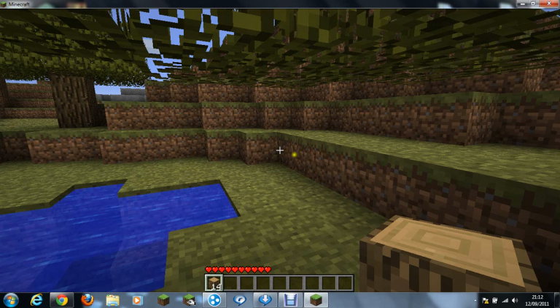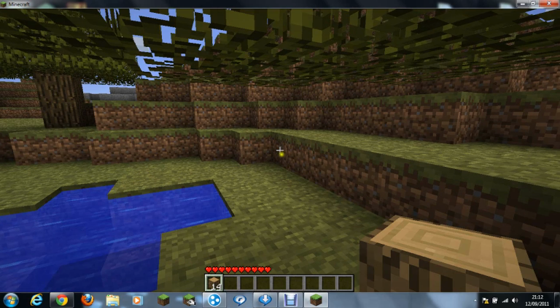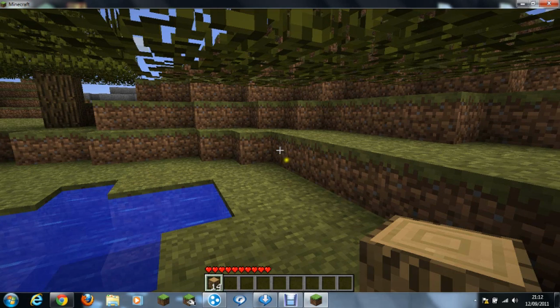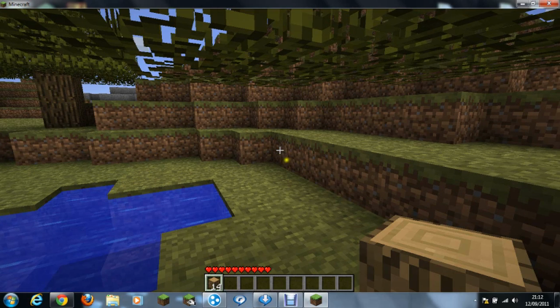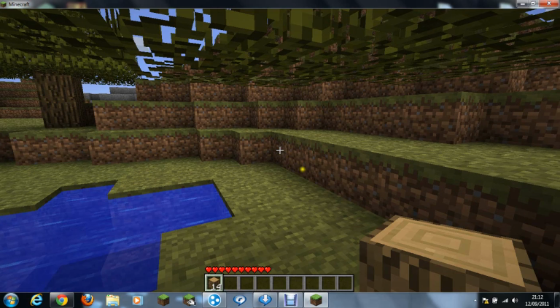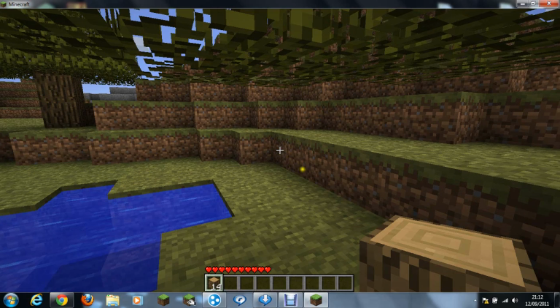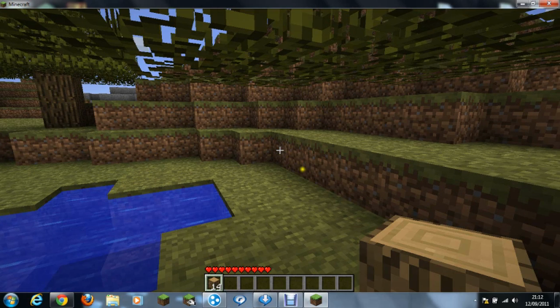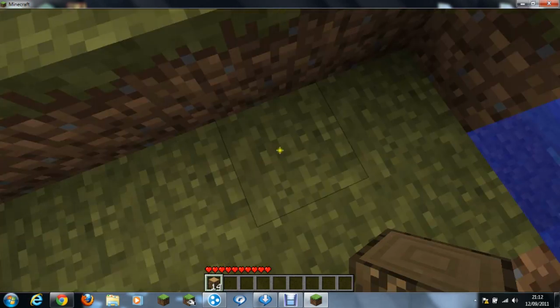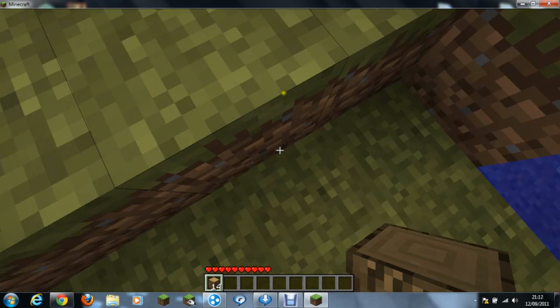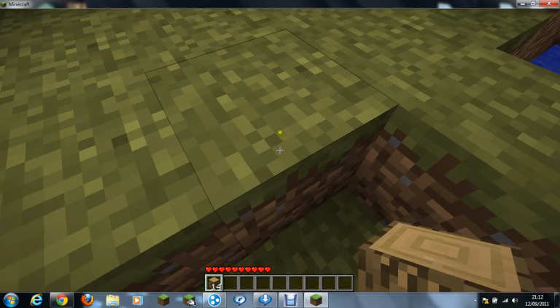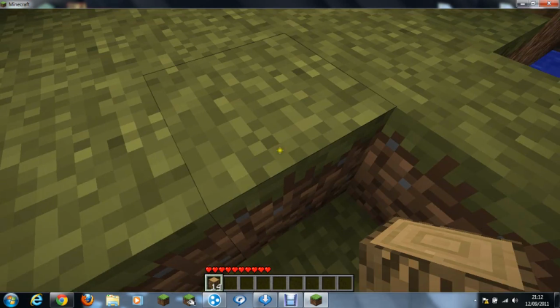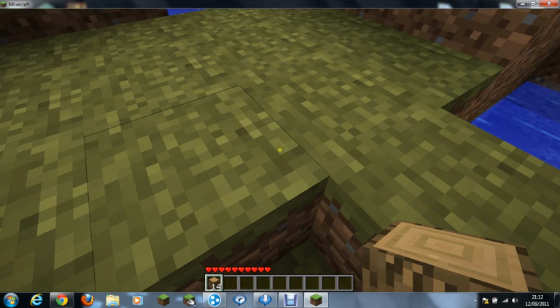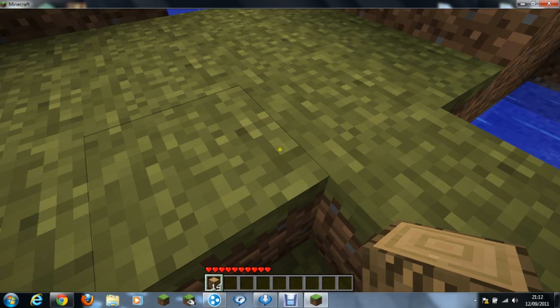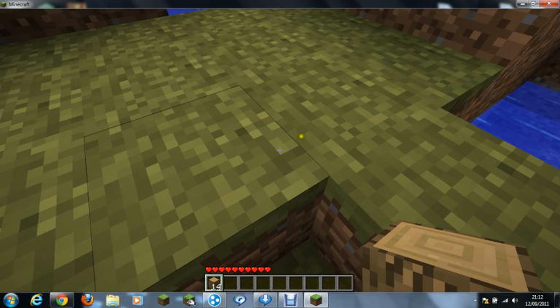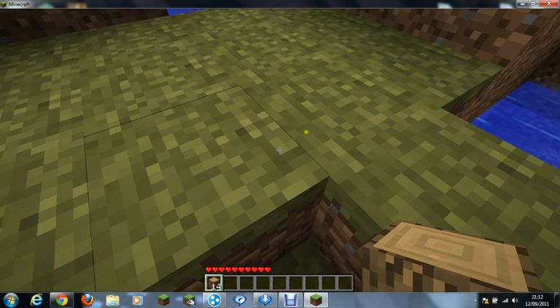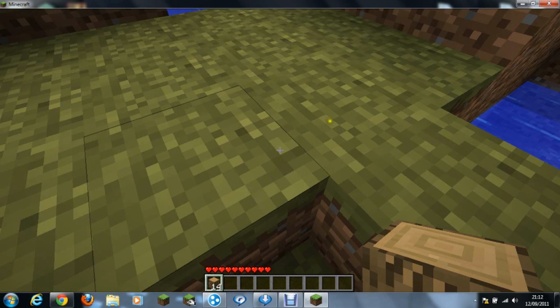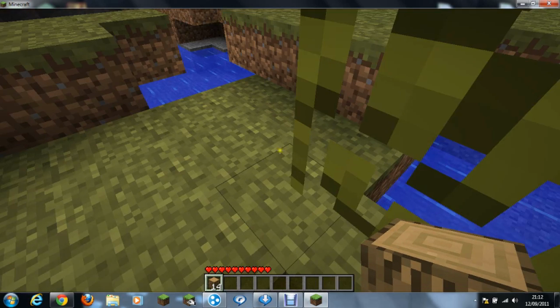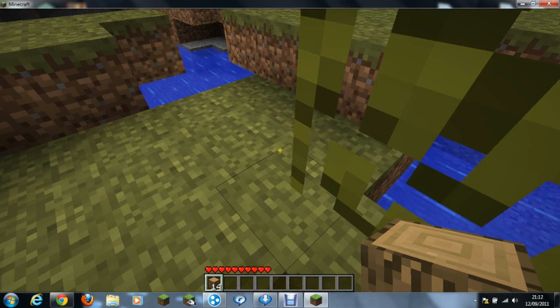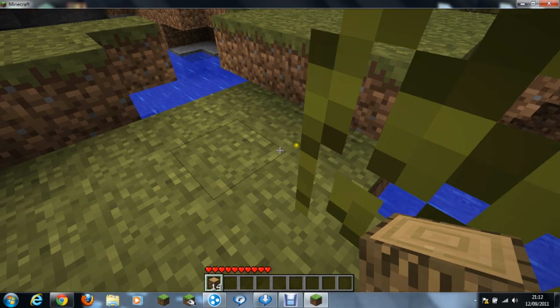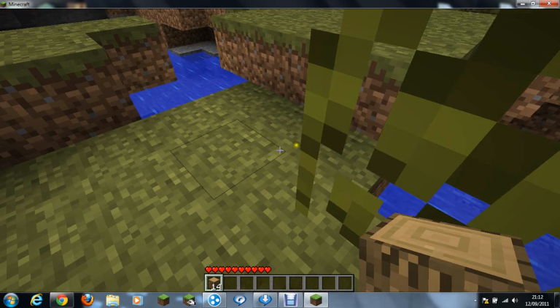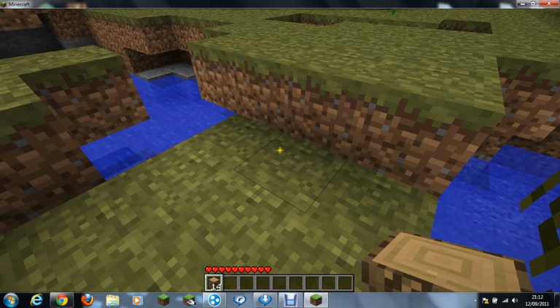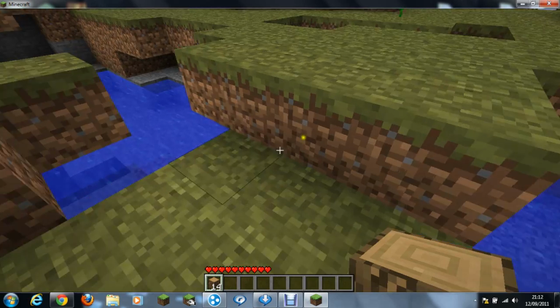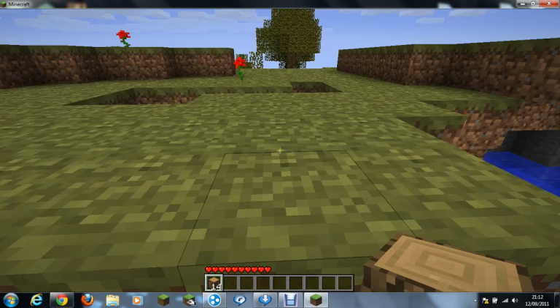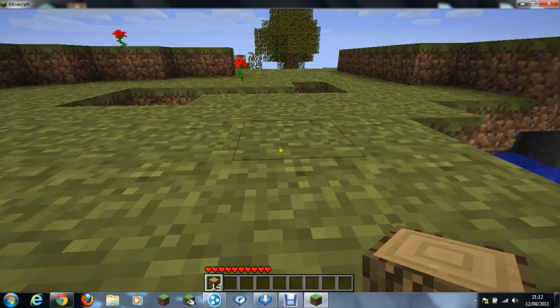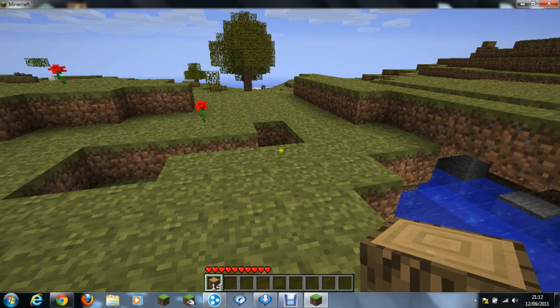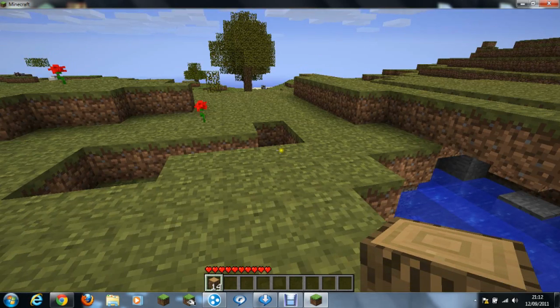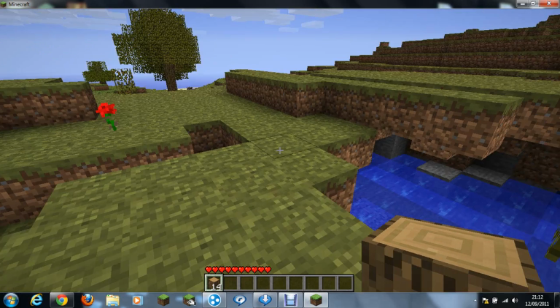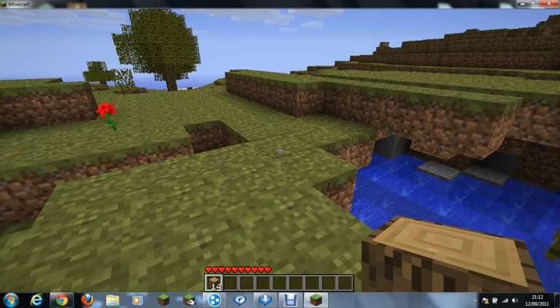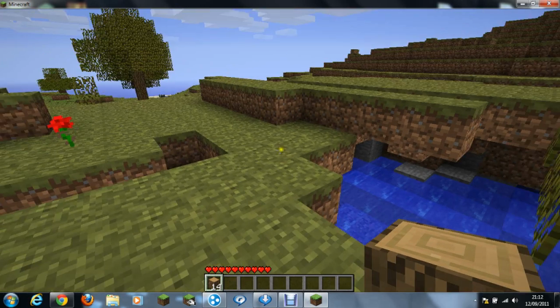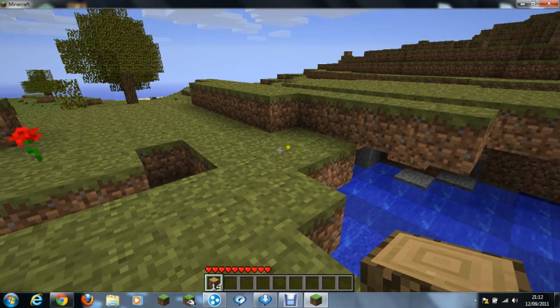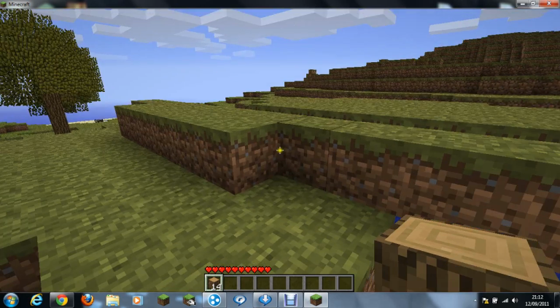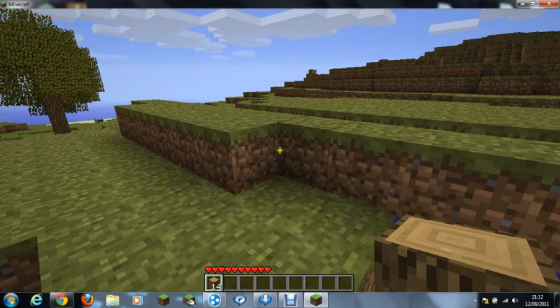Alright, I've got 14 pieces of wood — that's good. Next objective: locate coal. And if you can't do that, don't panic, it's okay.